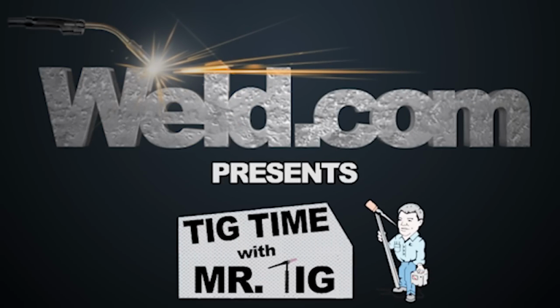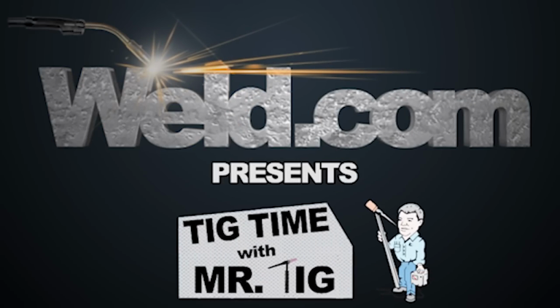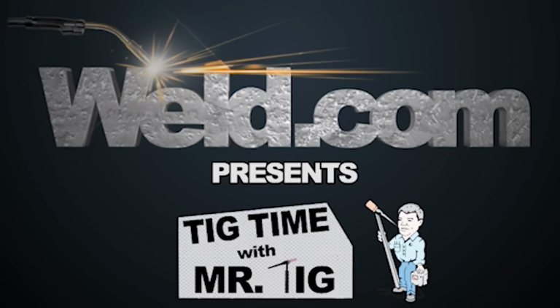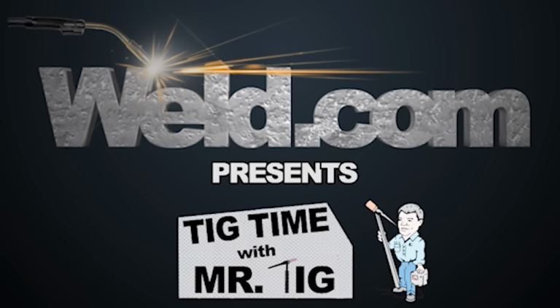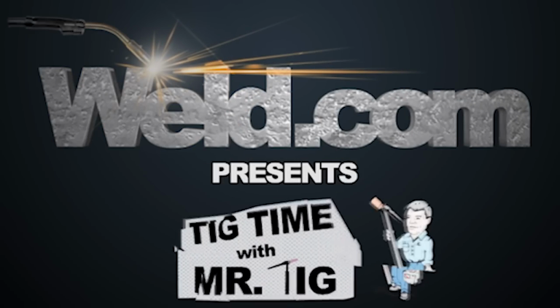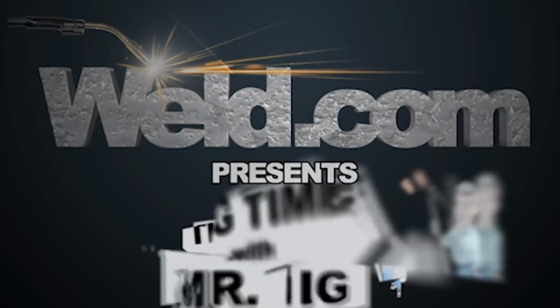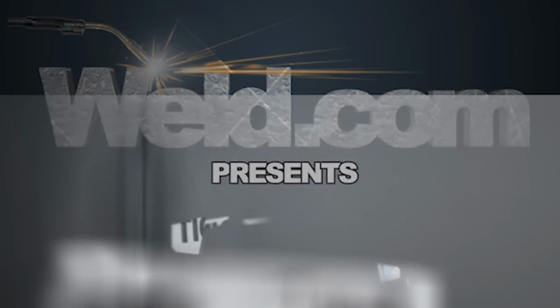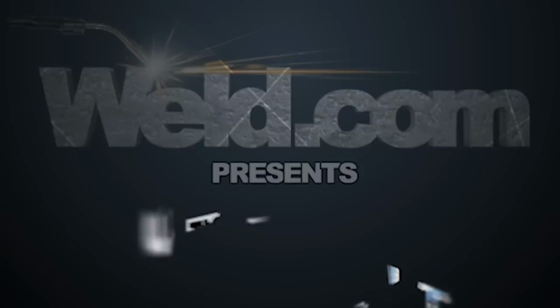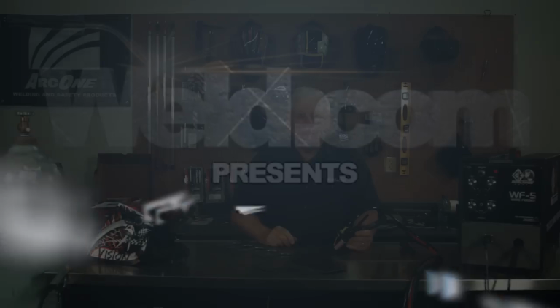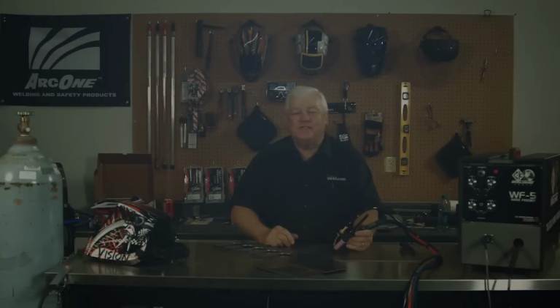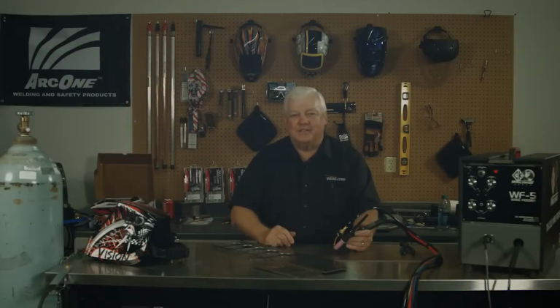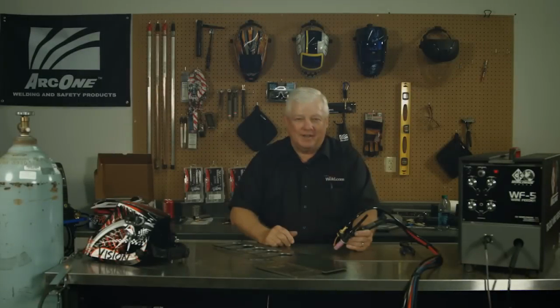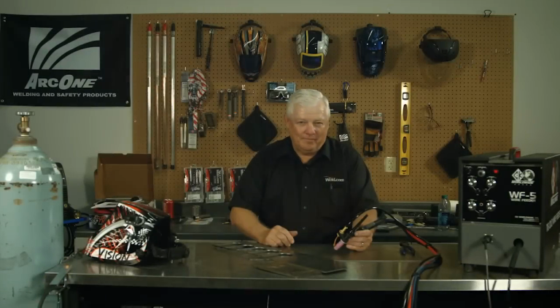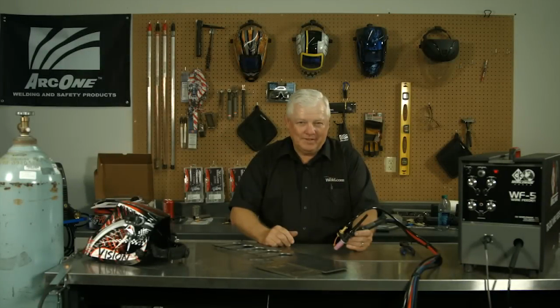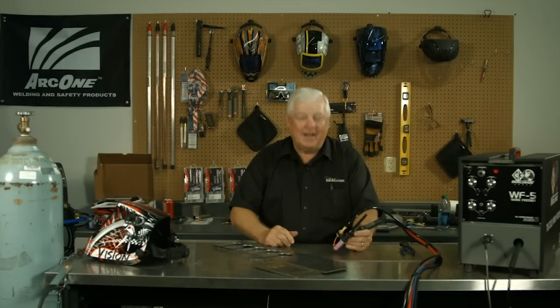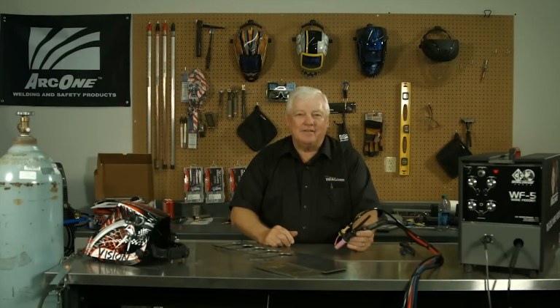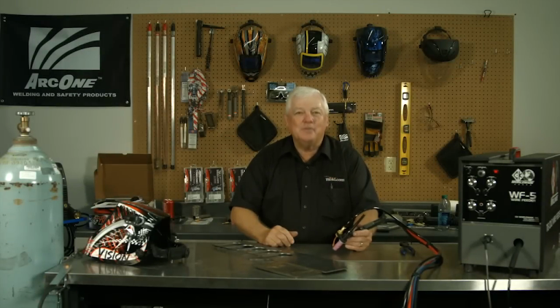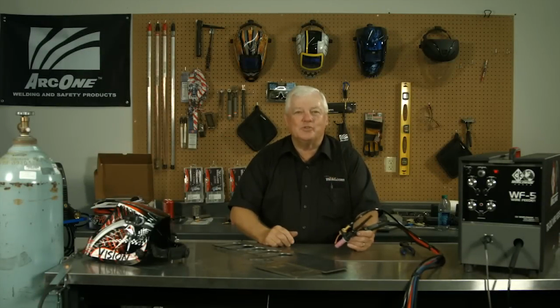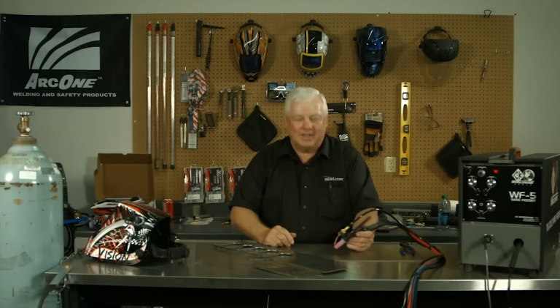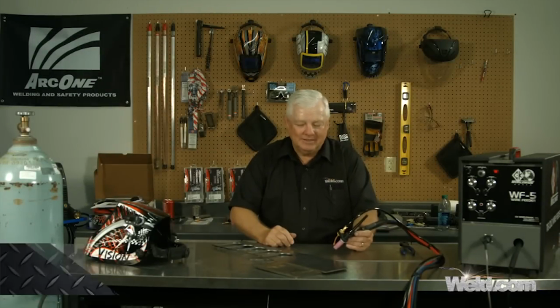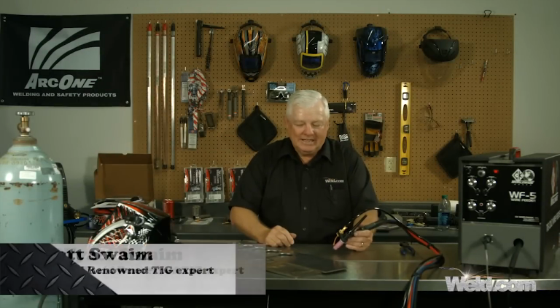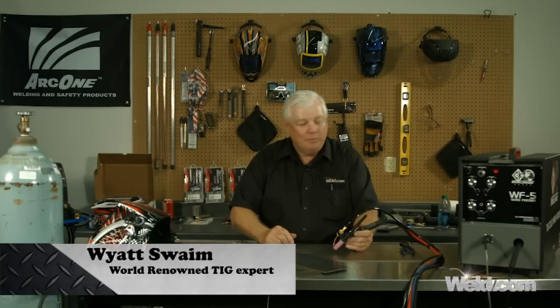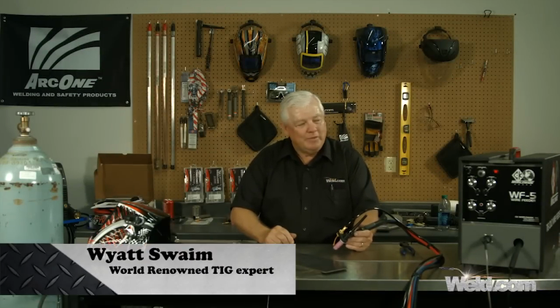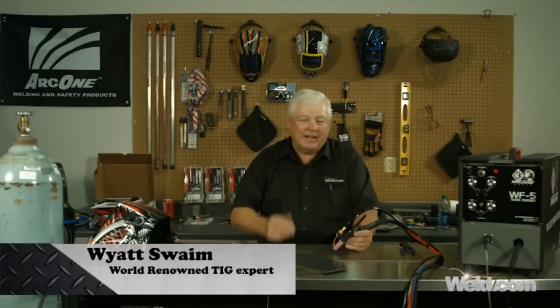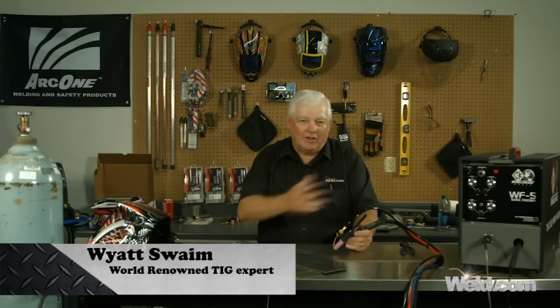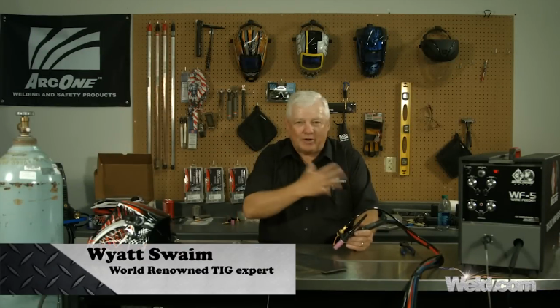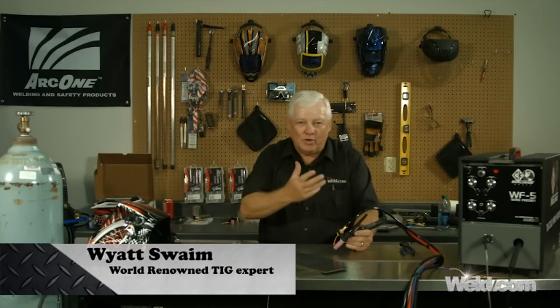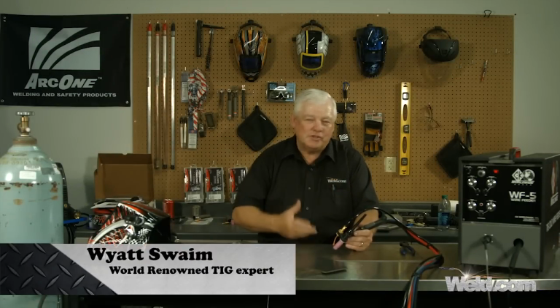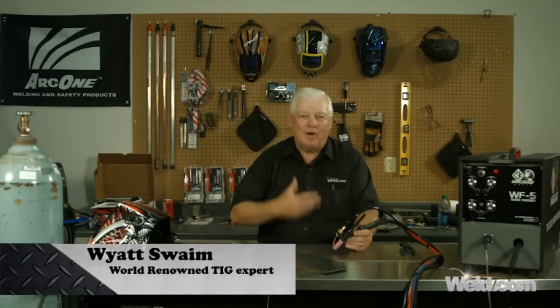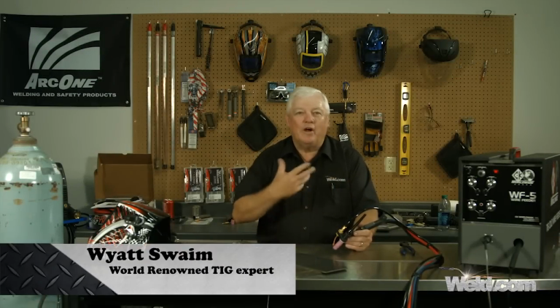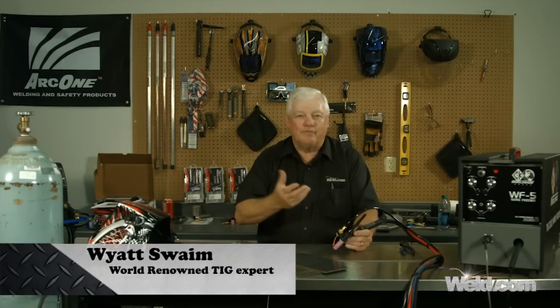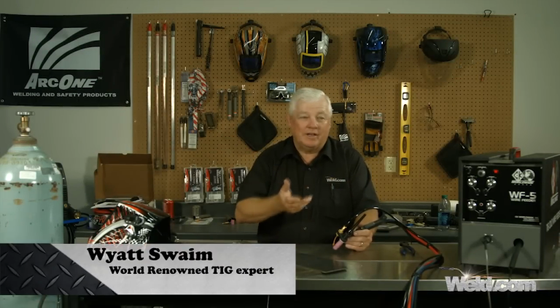Hey, welcome to Well.com, home of TIG Time. Hi, I'm Mr. TIG, and we've been getting a lot of questions about wire feeding.